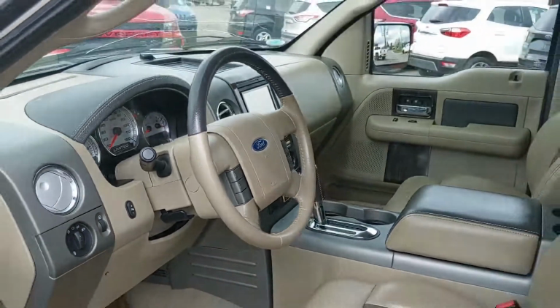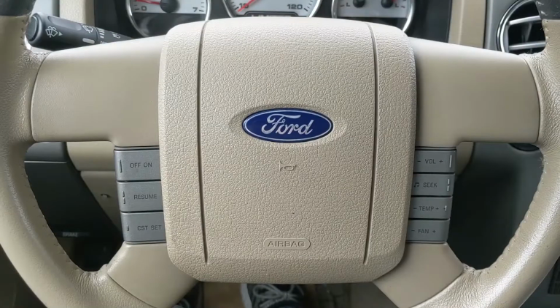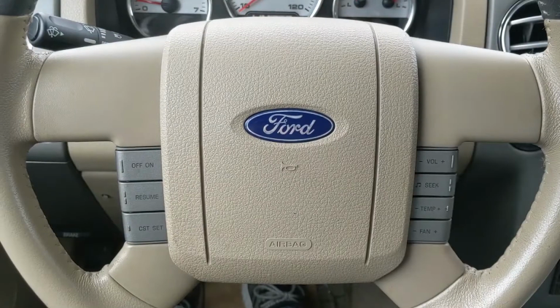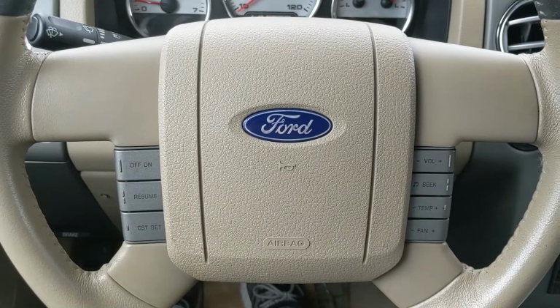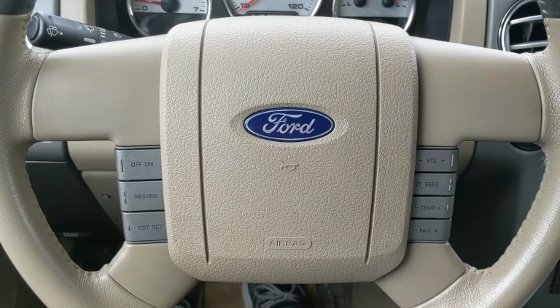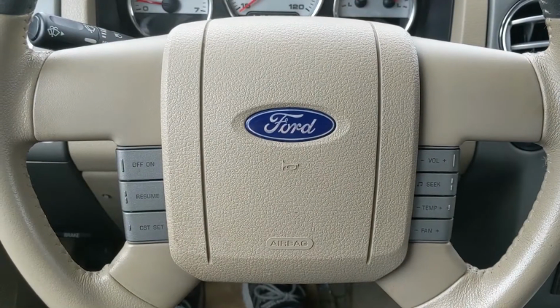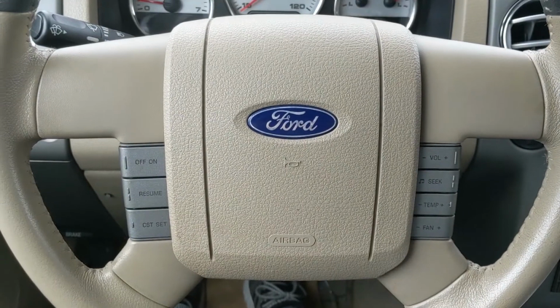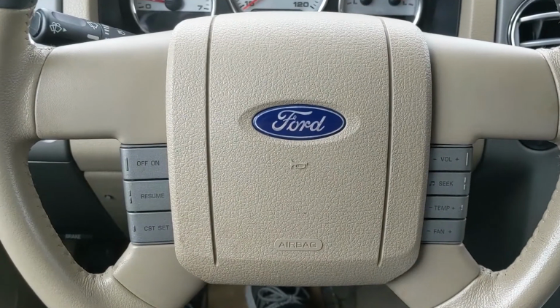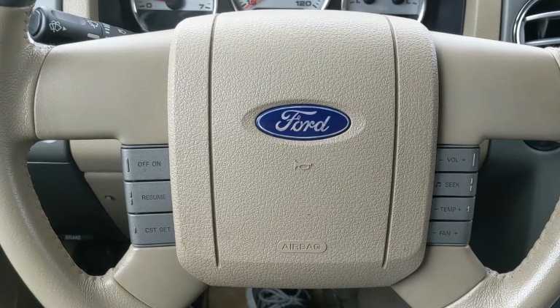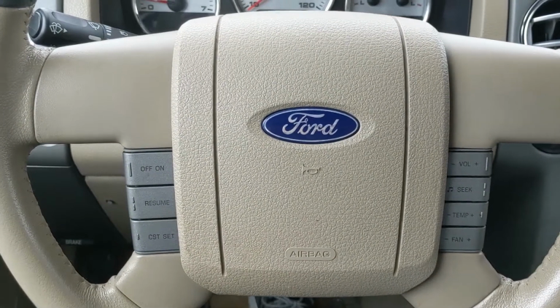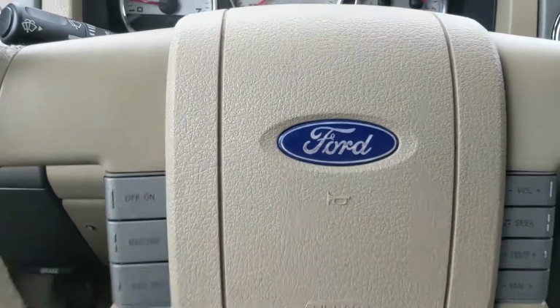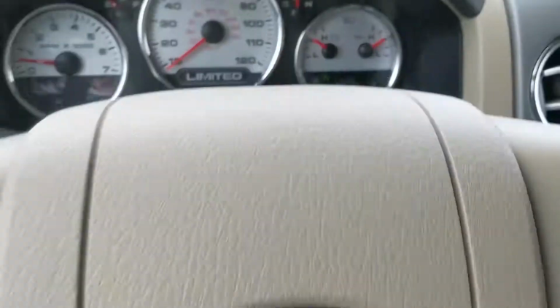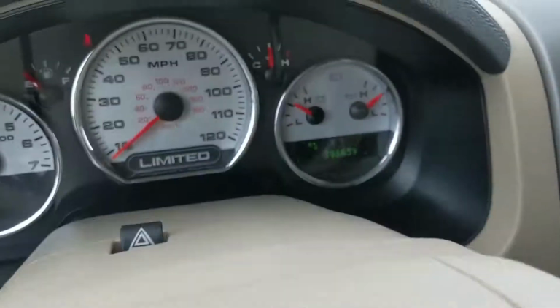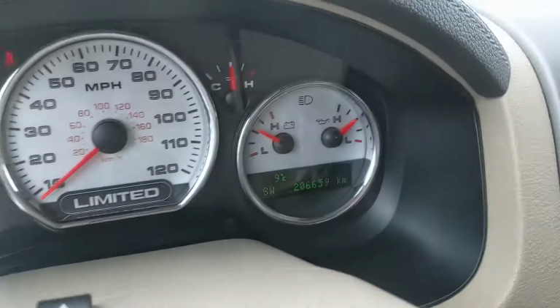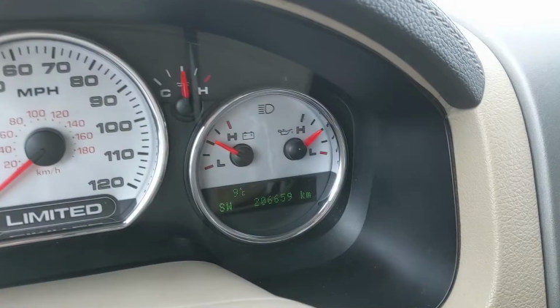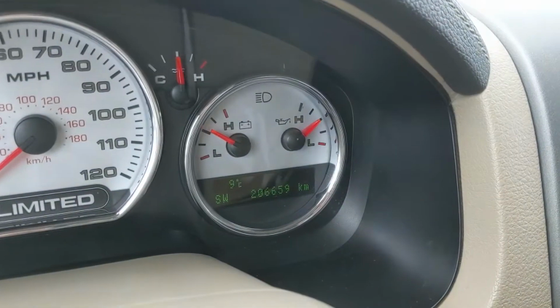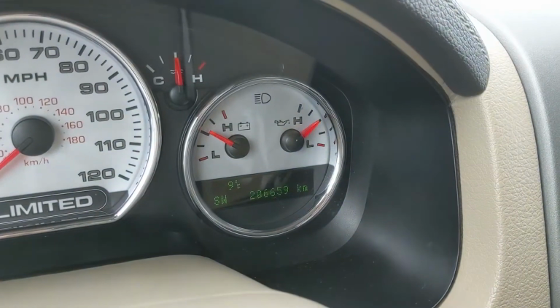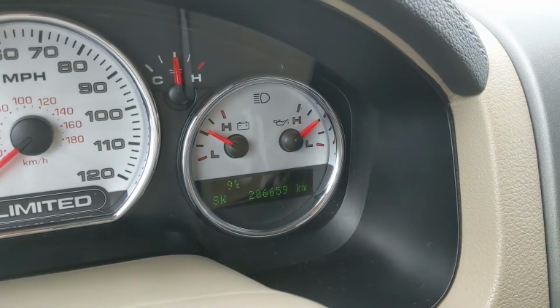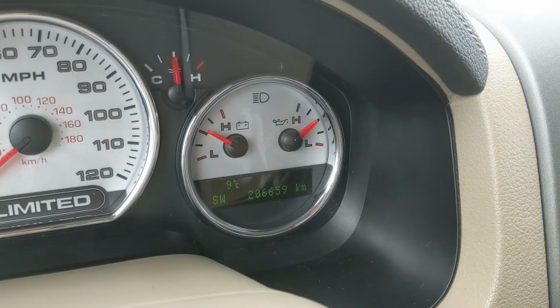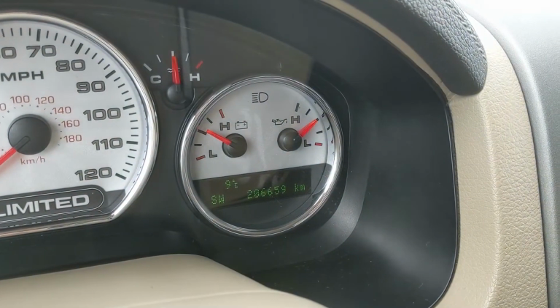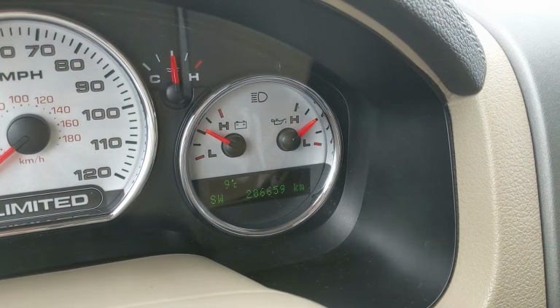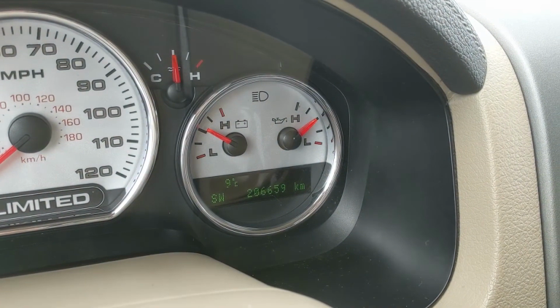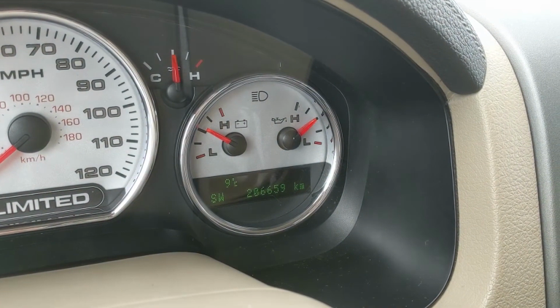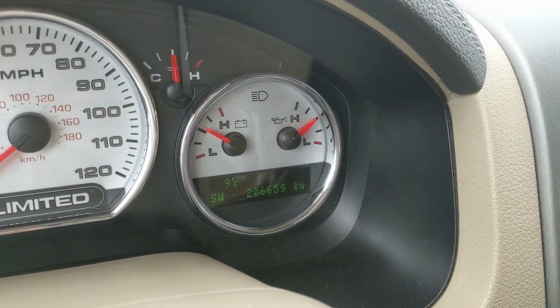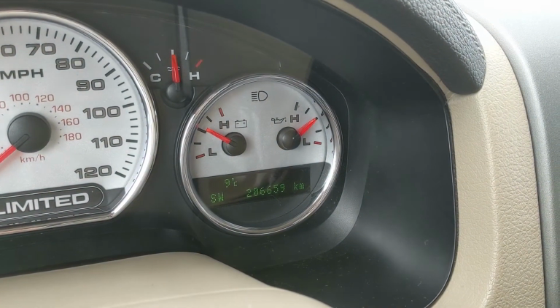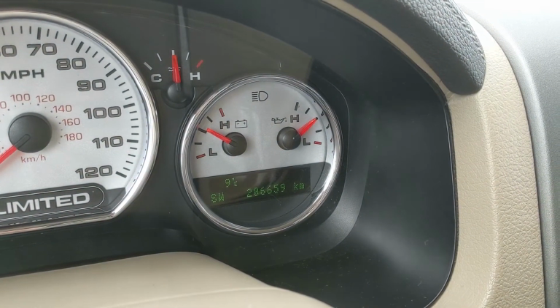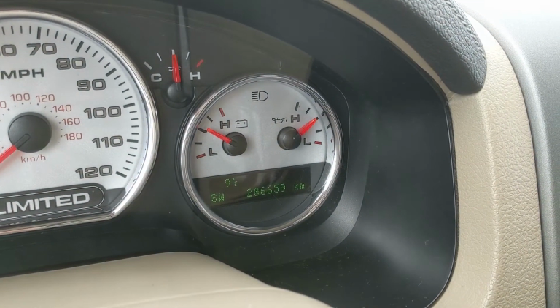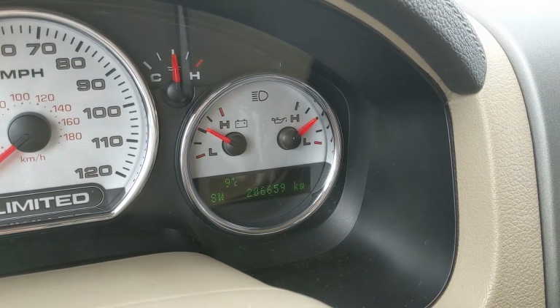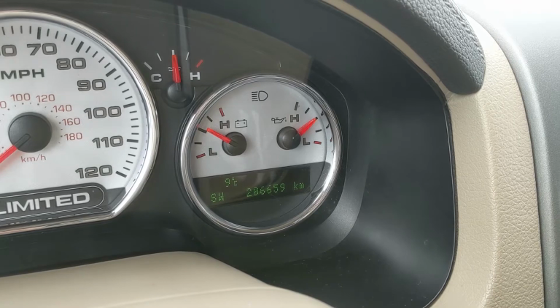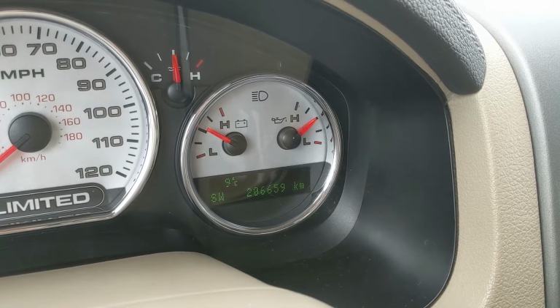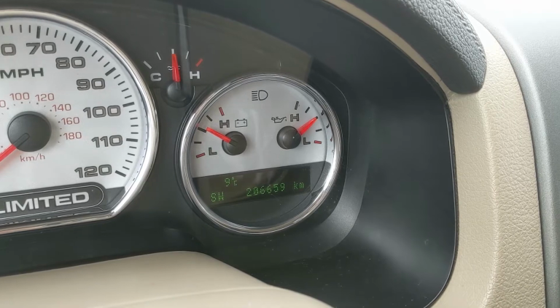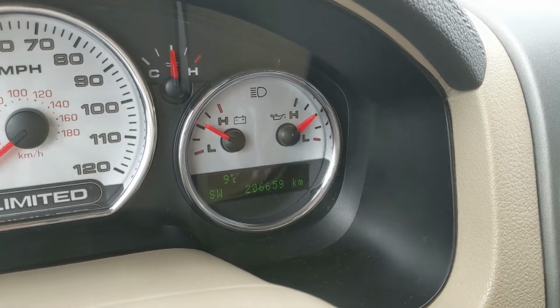Now sitting in the truck with it running, you can see that it's sitting at 206,659 kilometers.